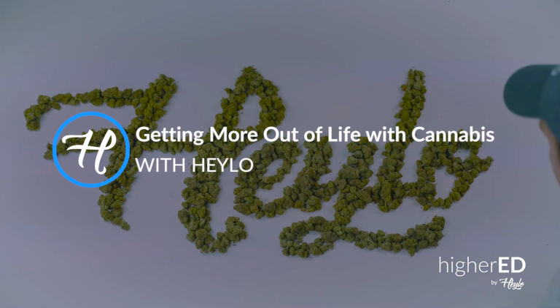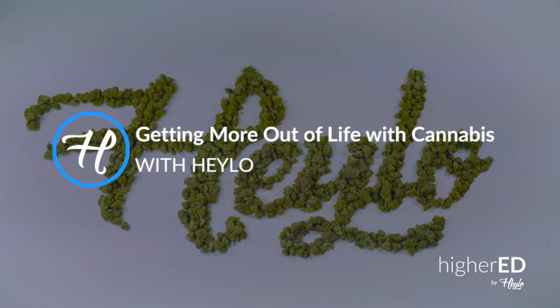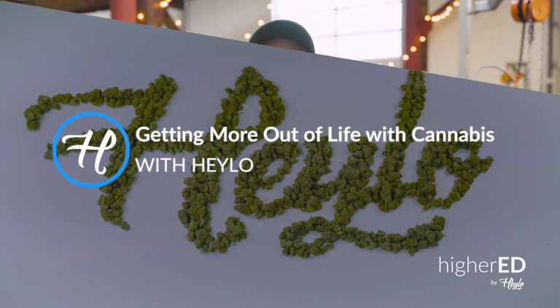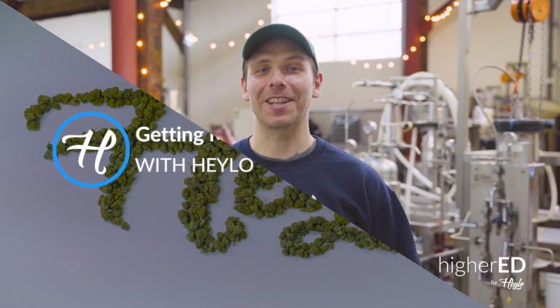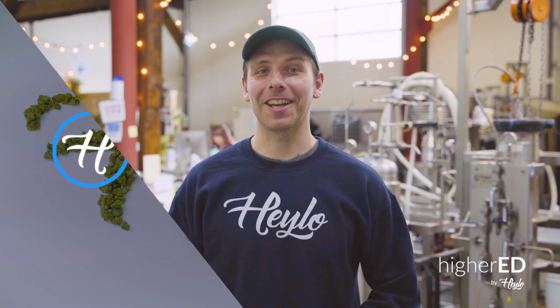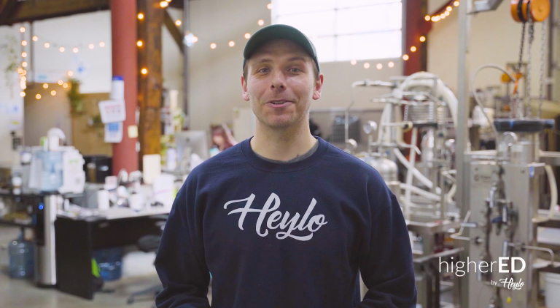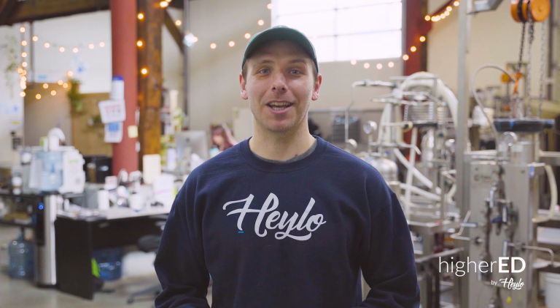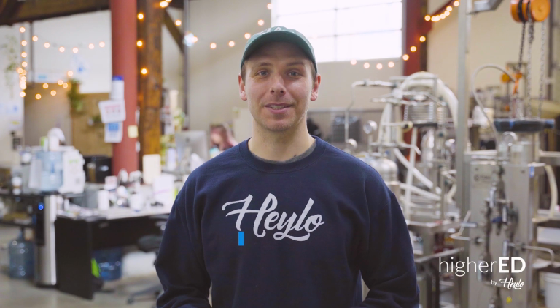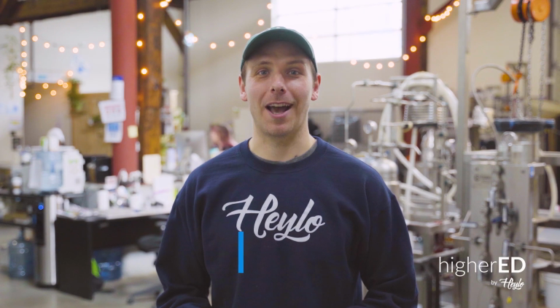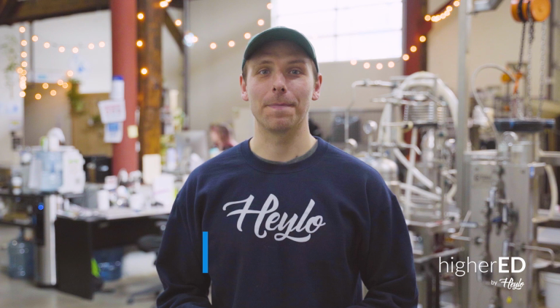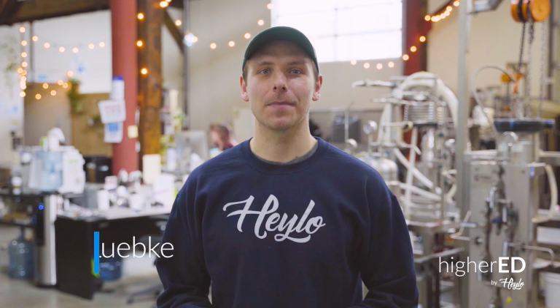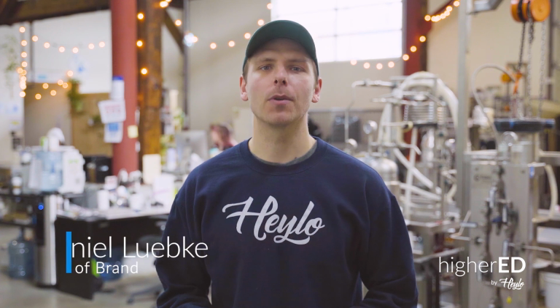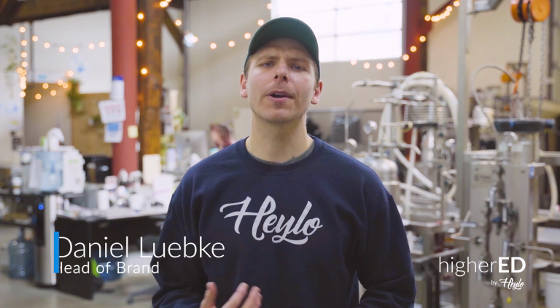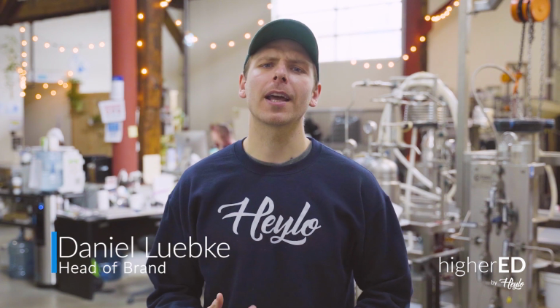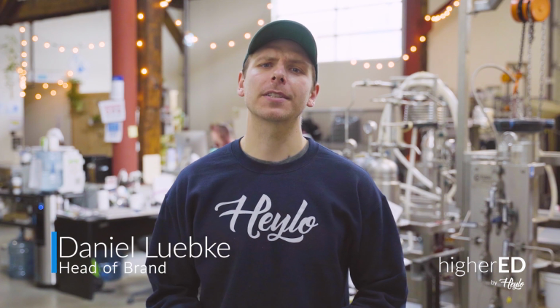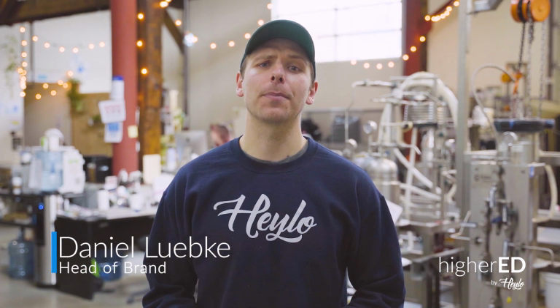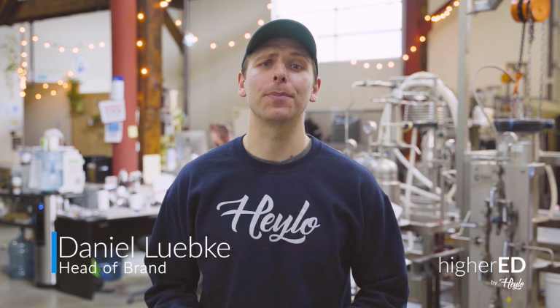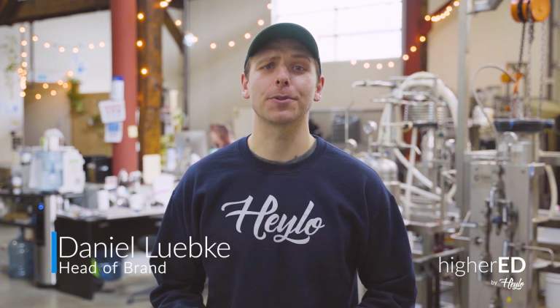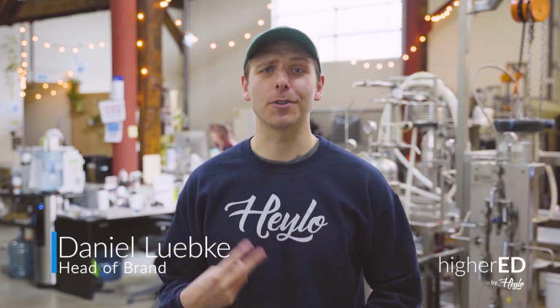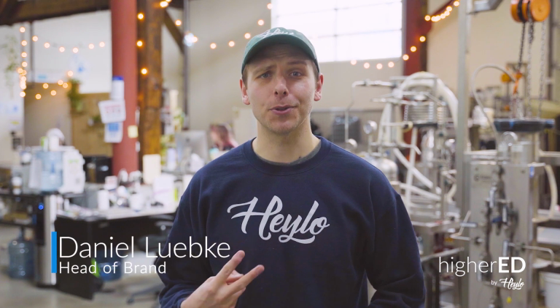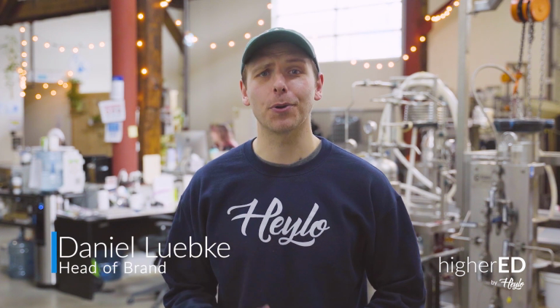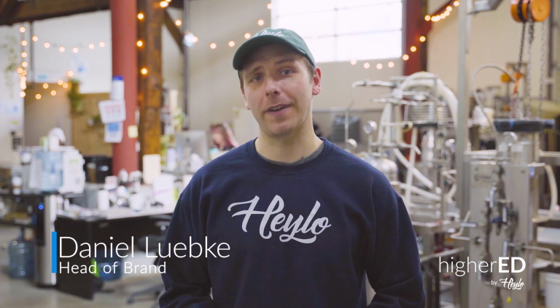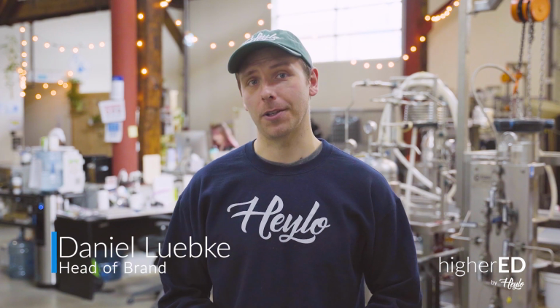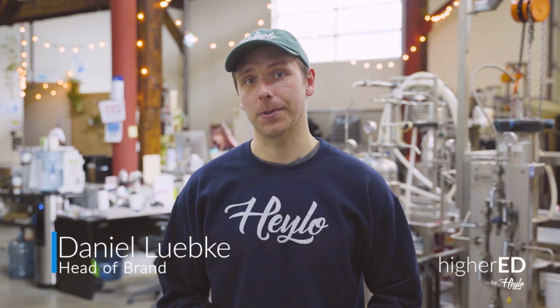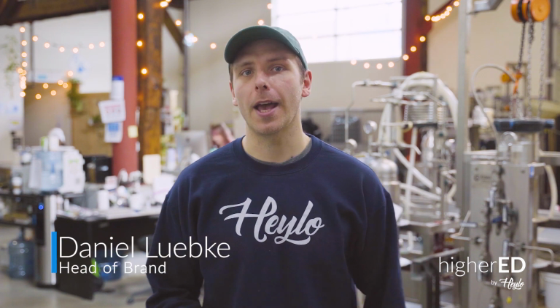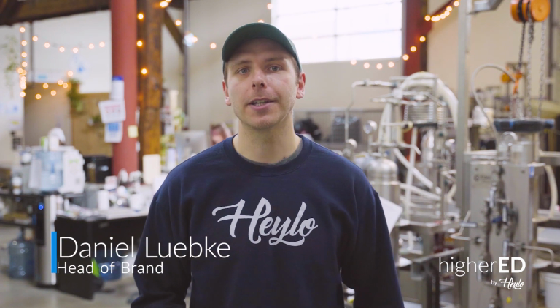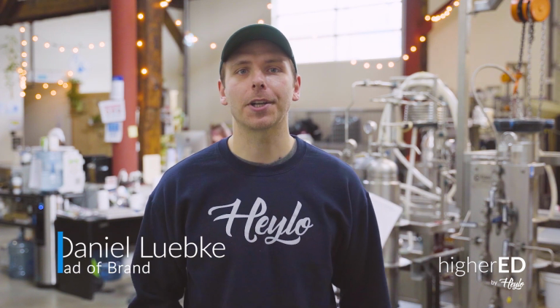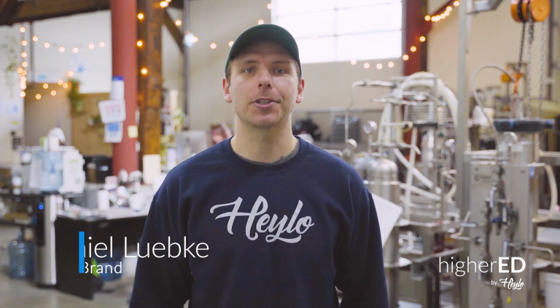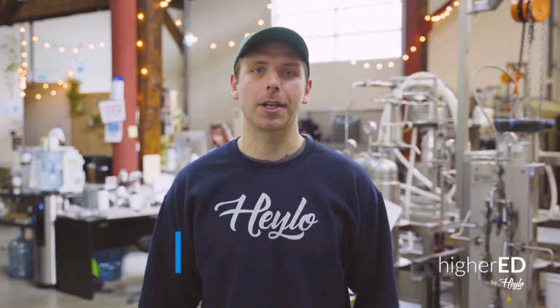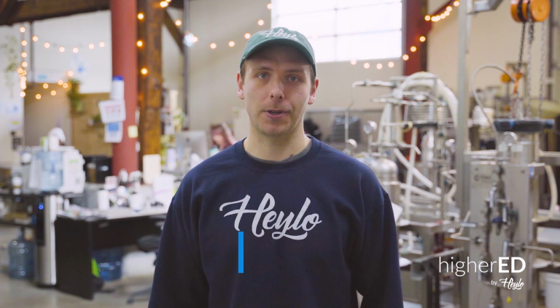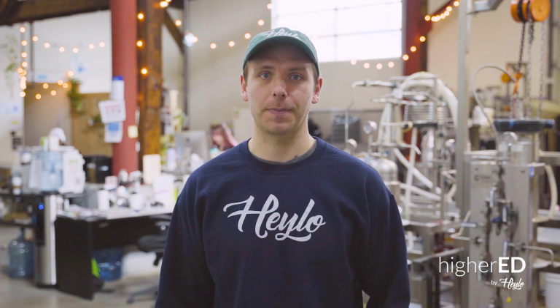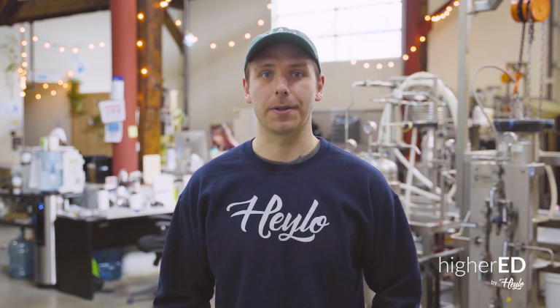Welcome to the Halo Cannabis Lab. We are a cannabis company built around two core values: education and transparency.